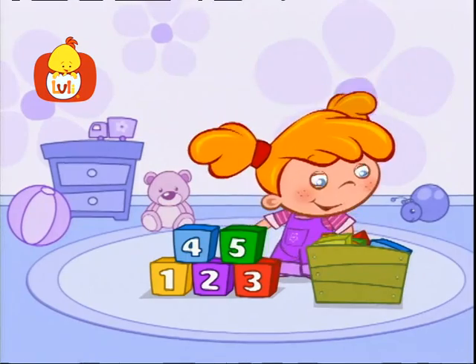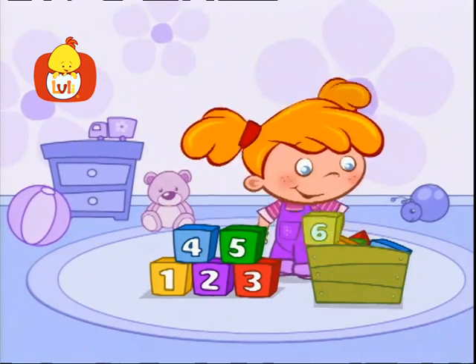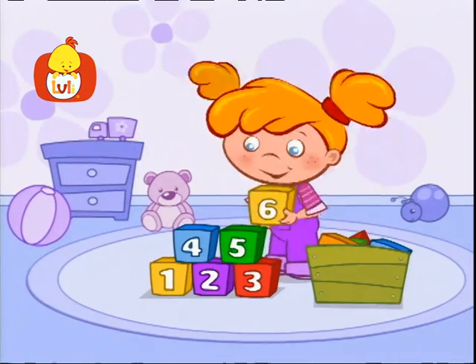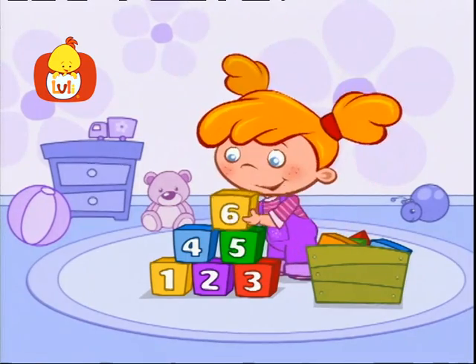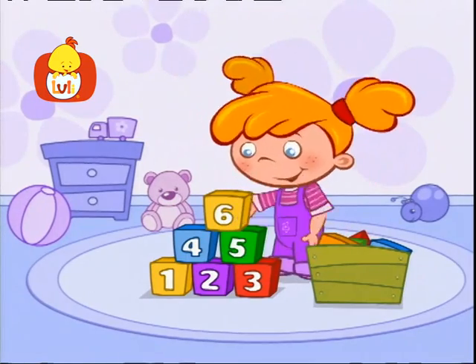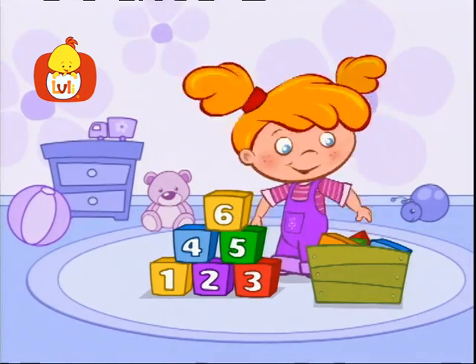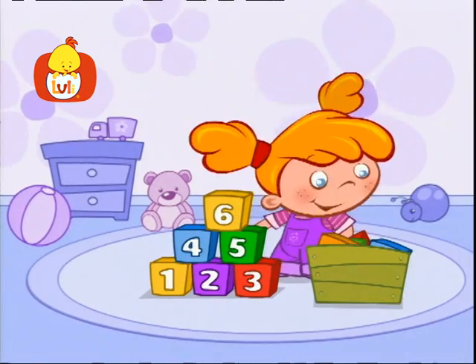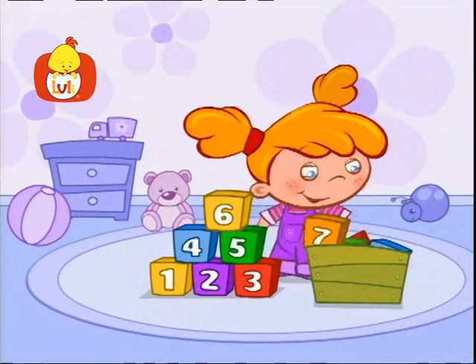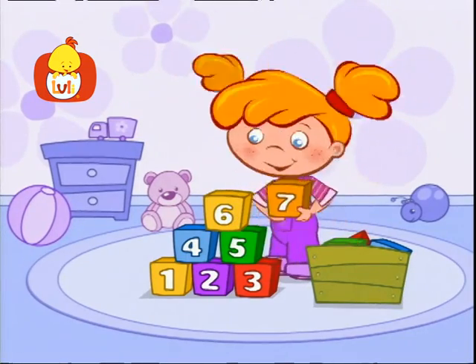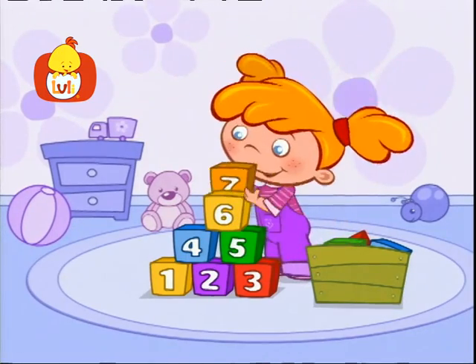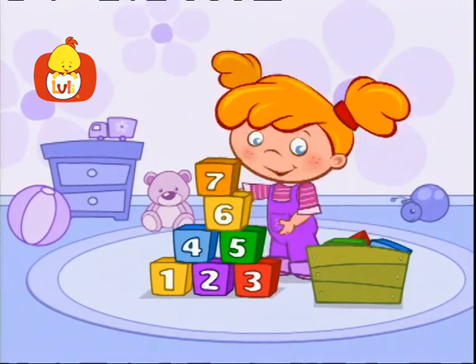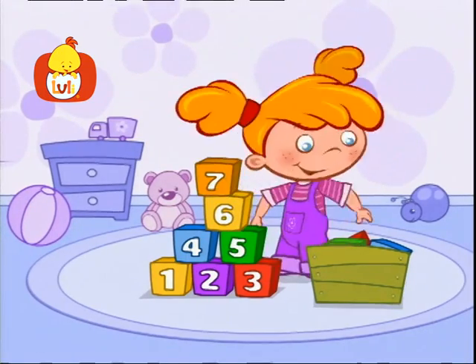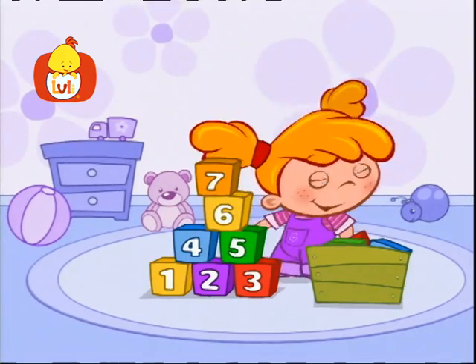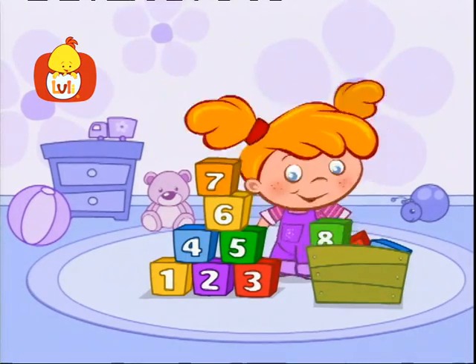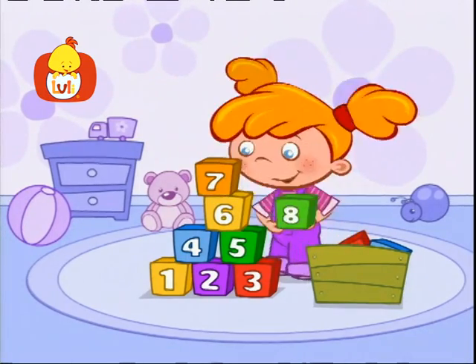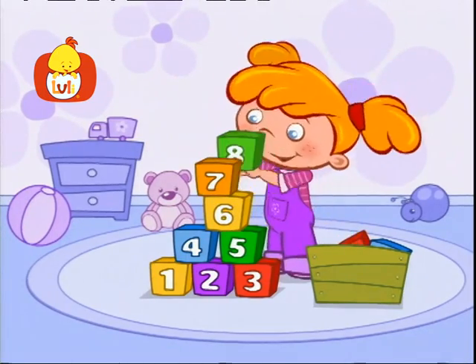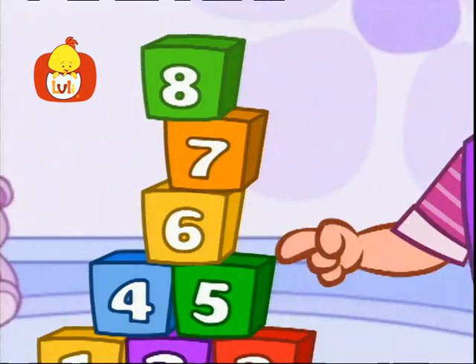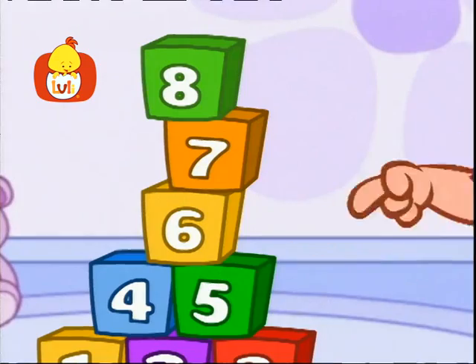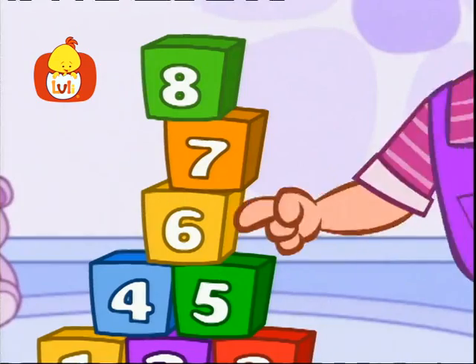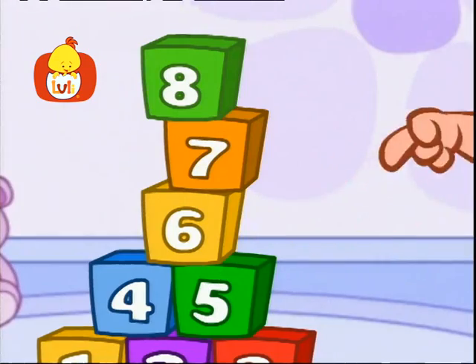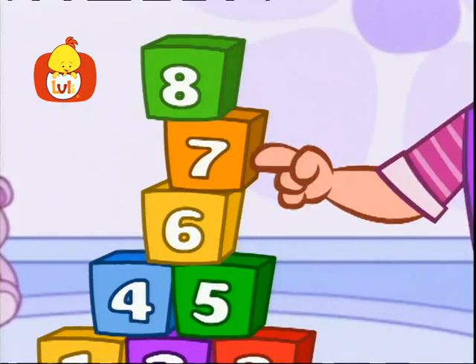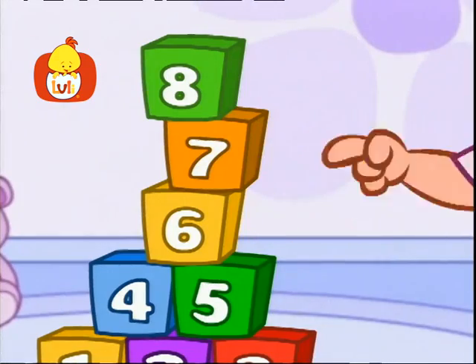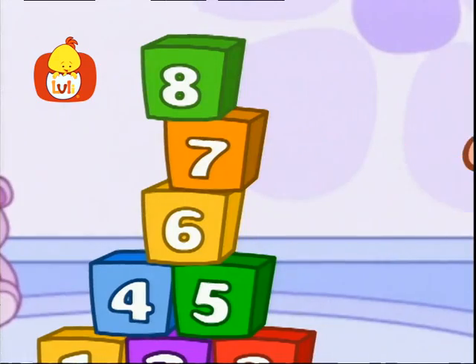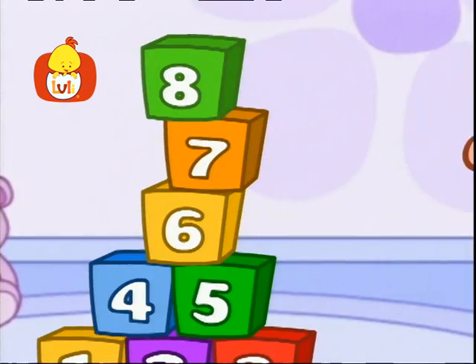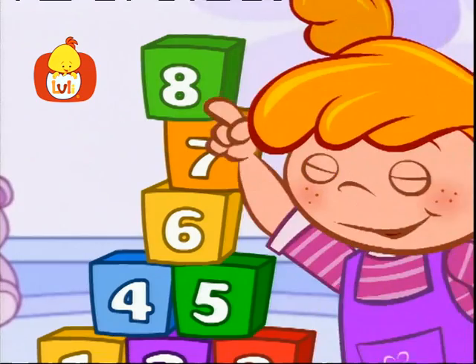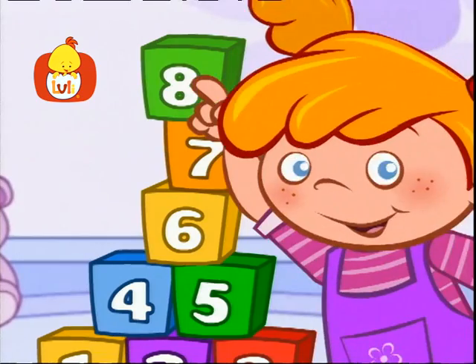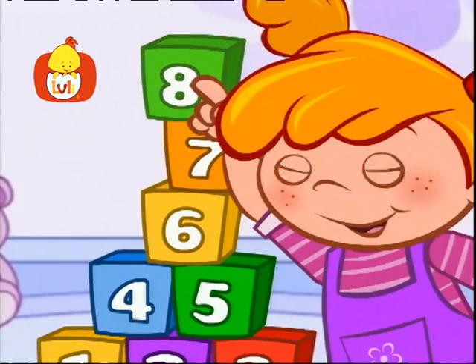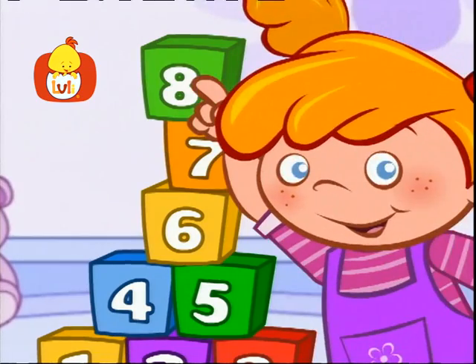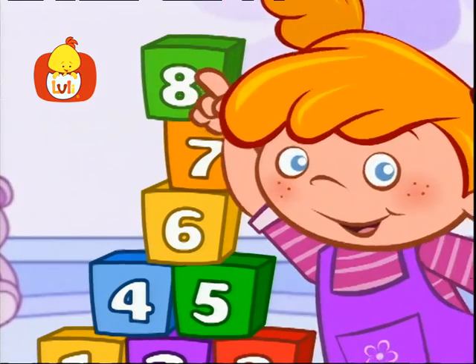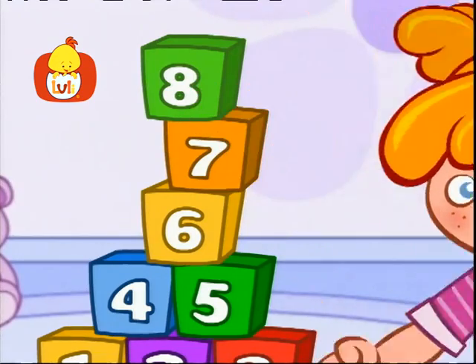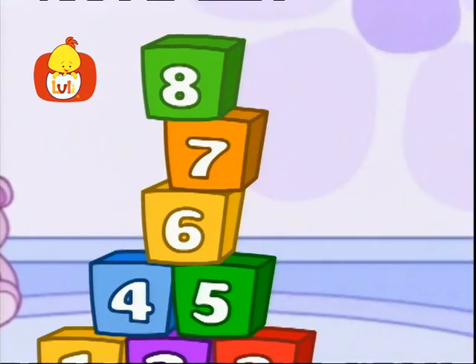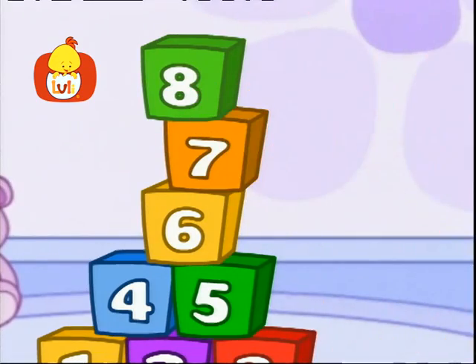Who can count so well so great? Let's all count and celebrate! Five, six, seven, great, here we are at number eight!